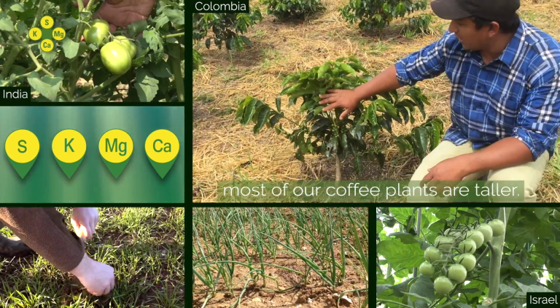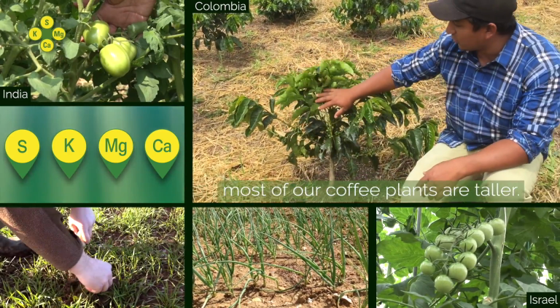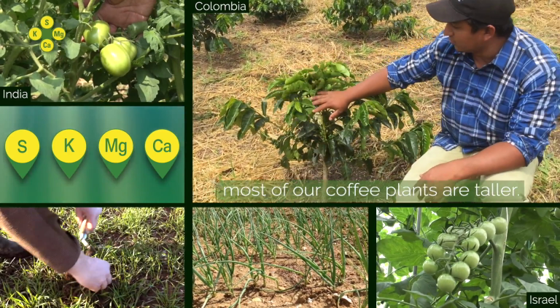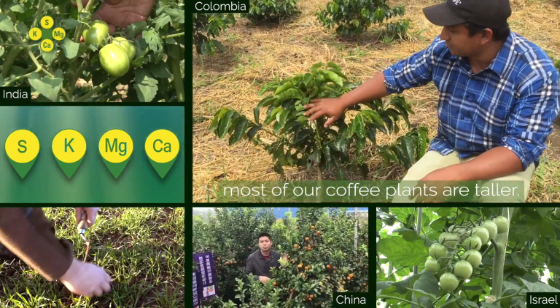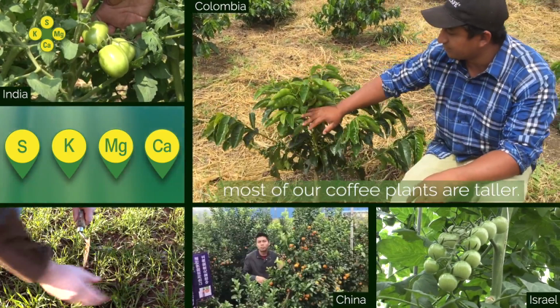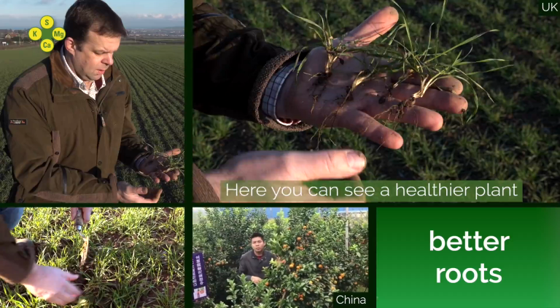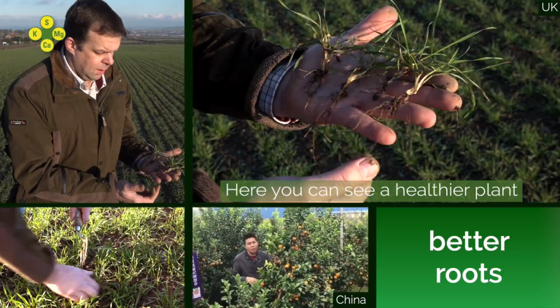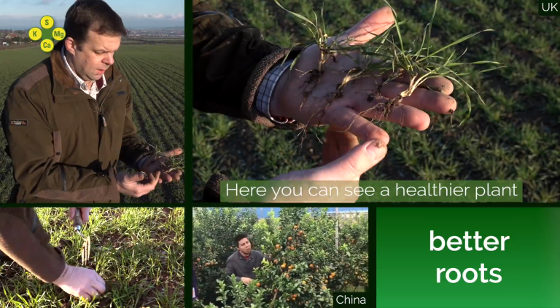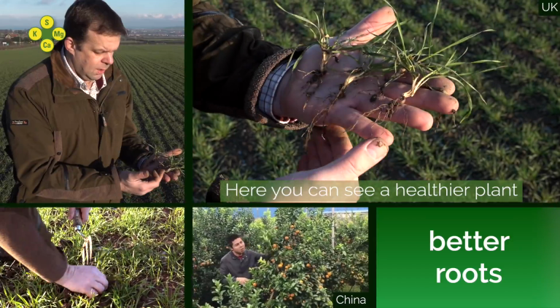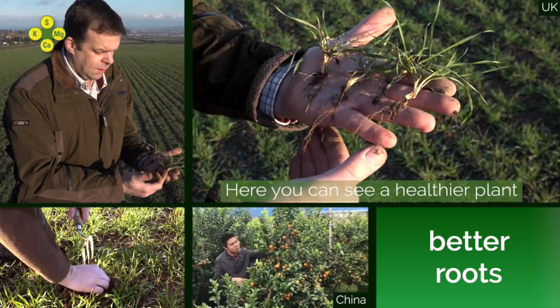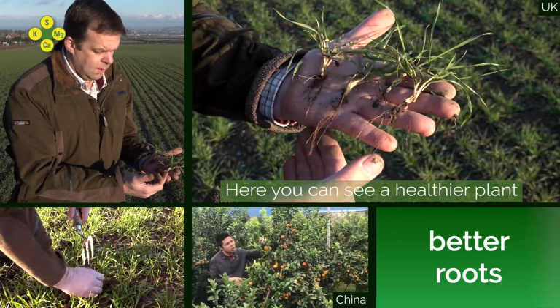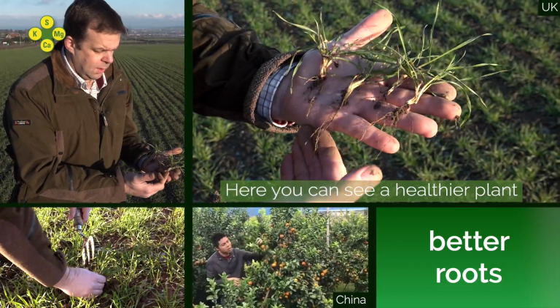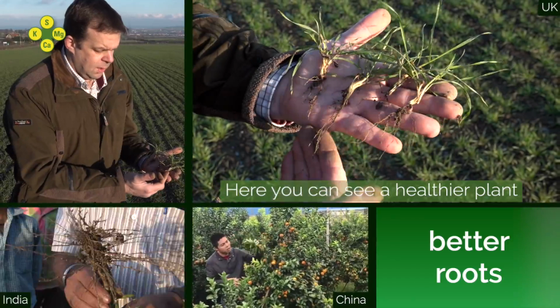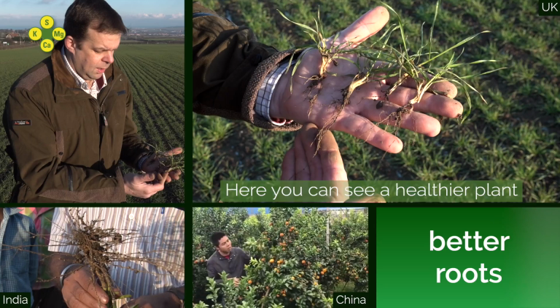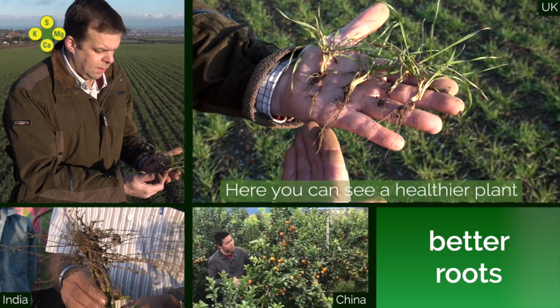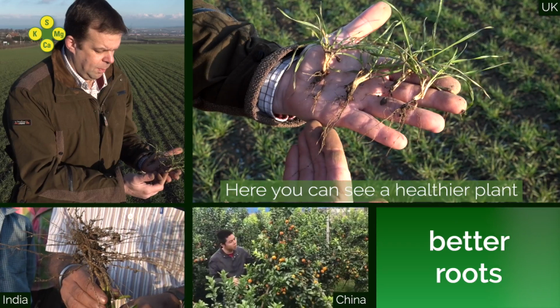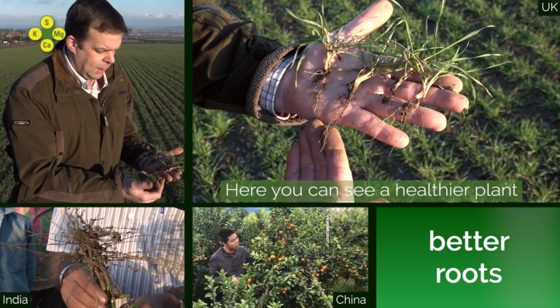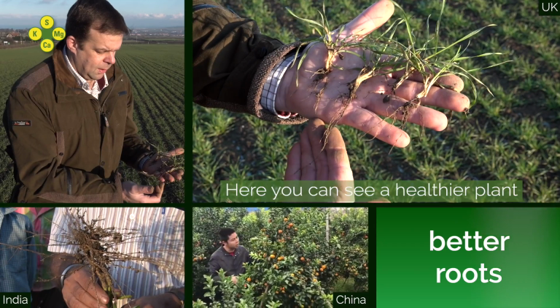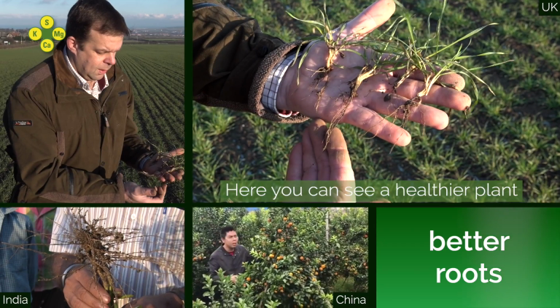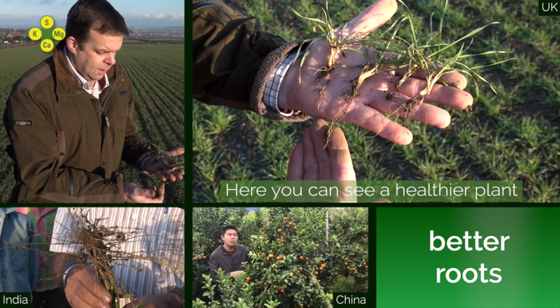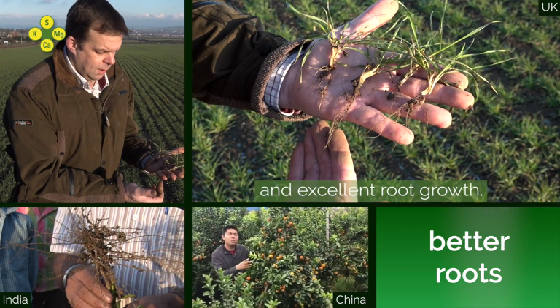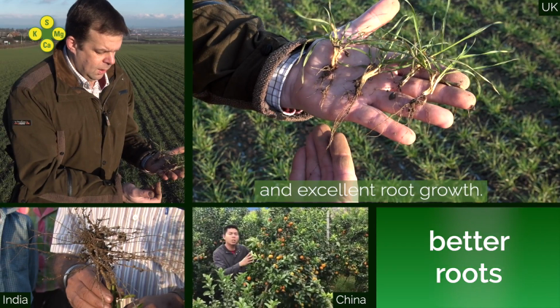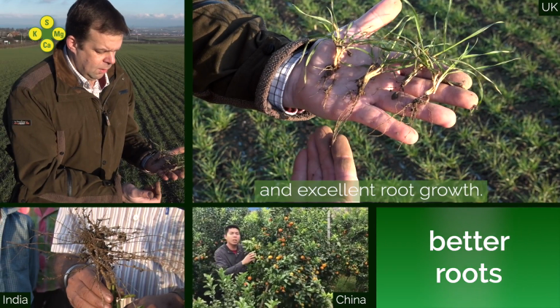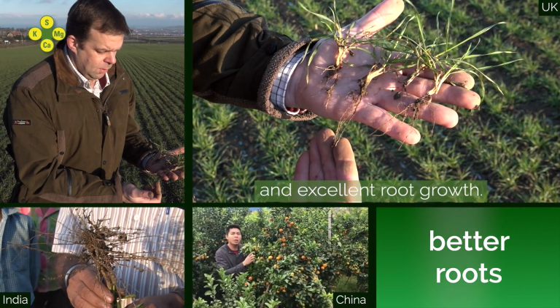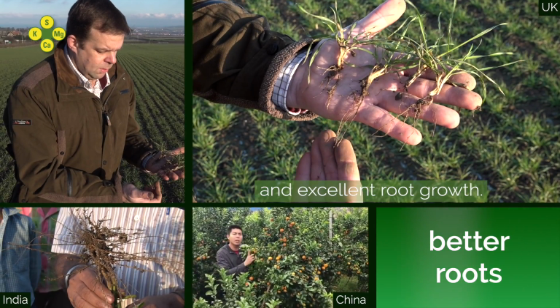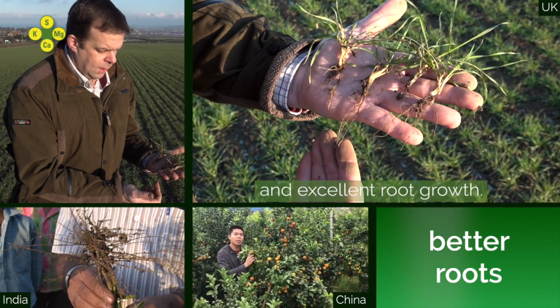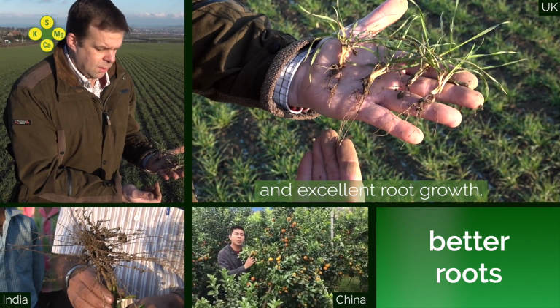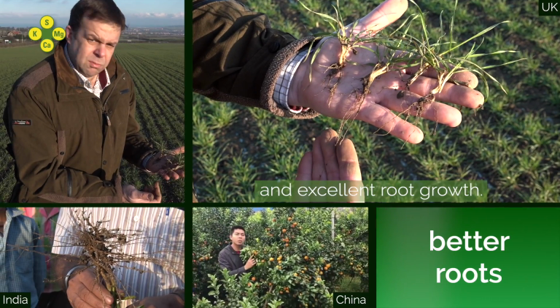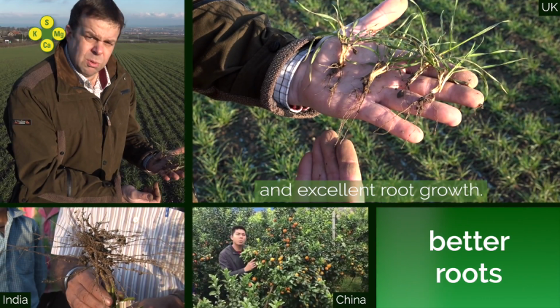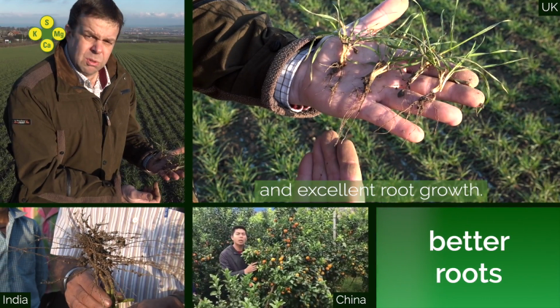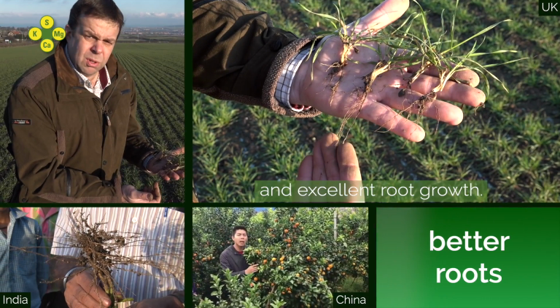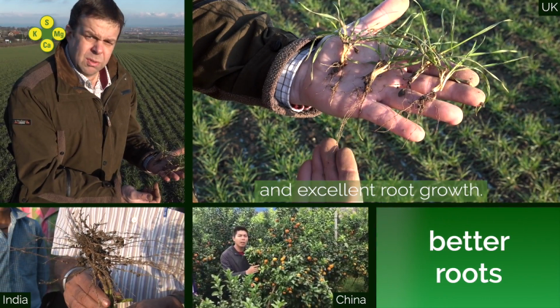And here you can see a healthier plant and excellent root growth.